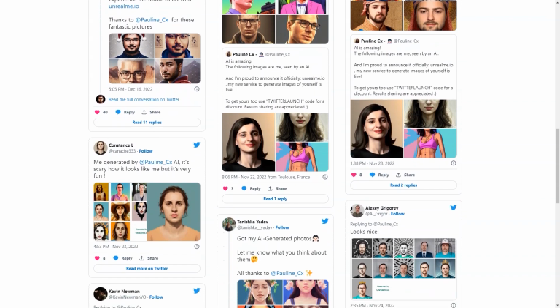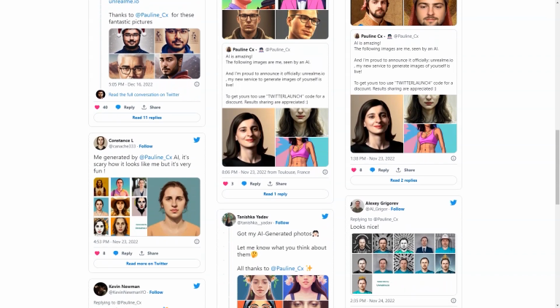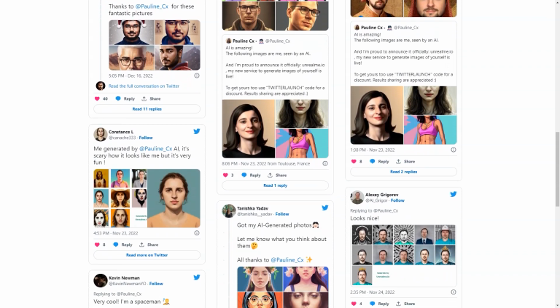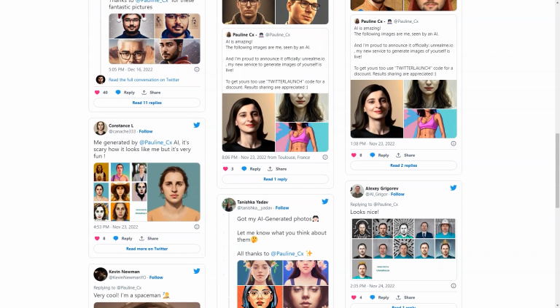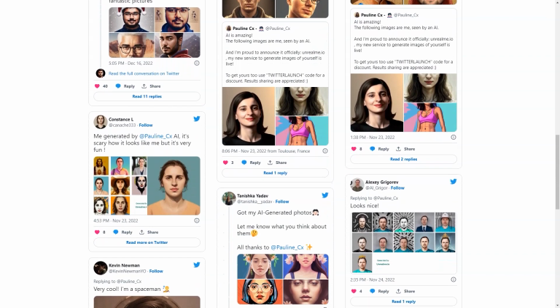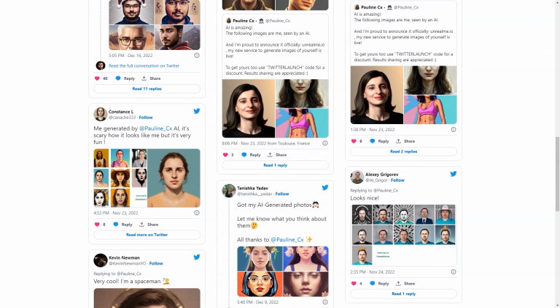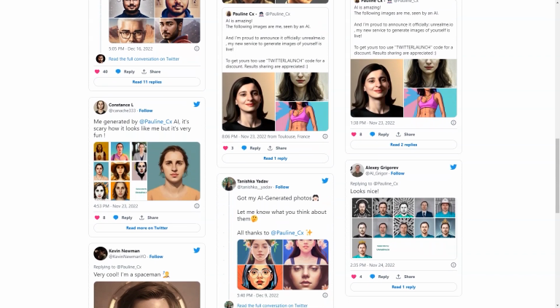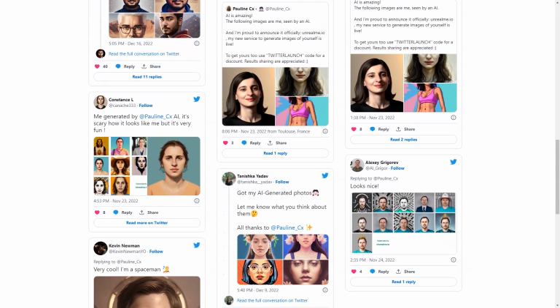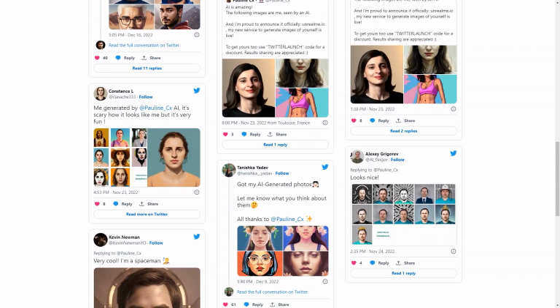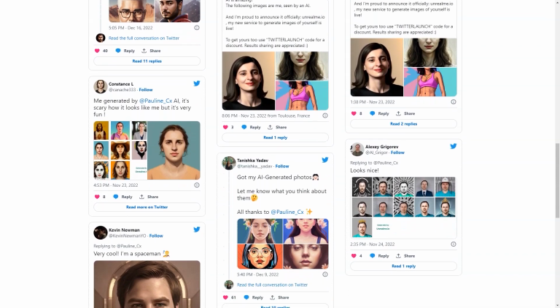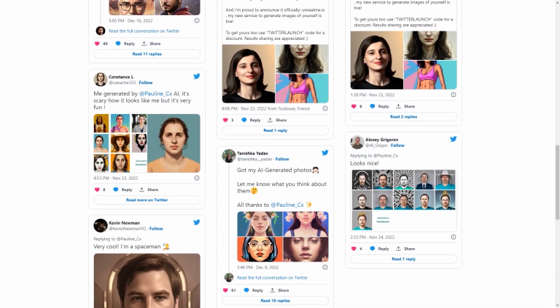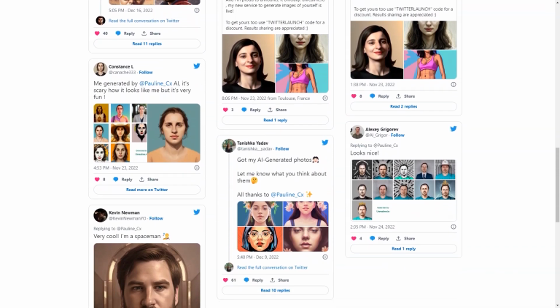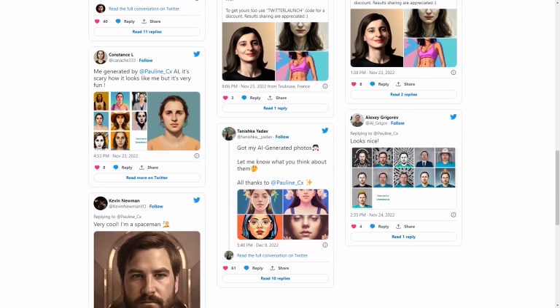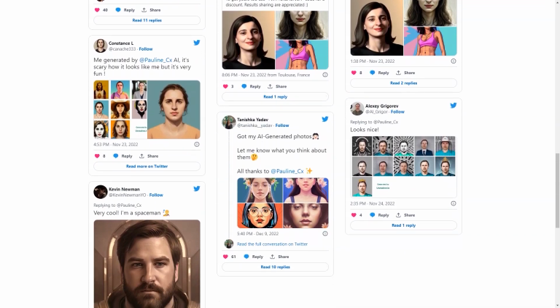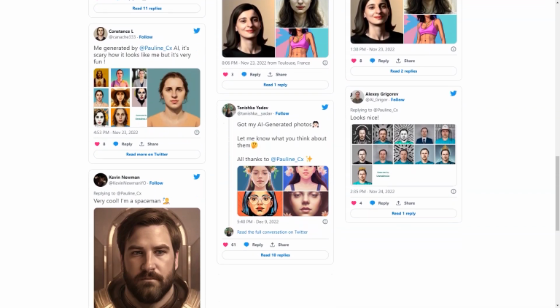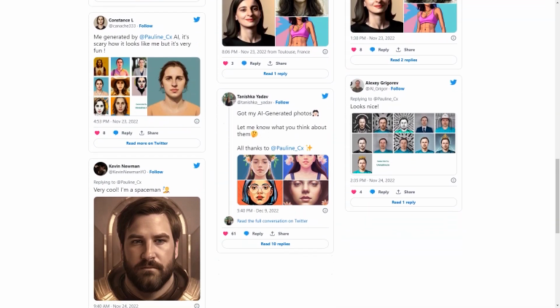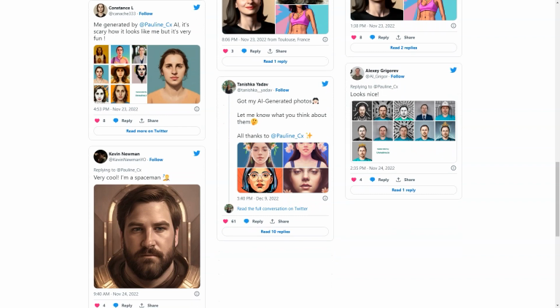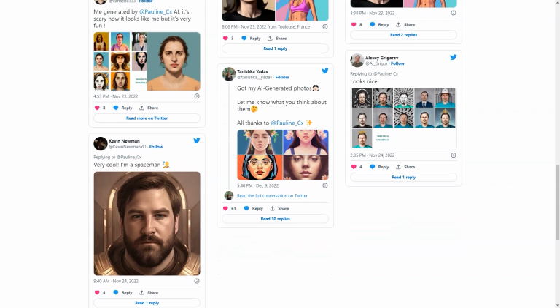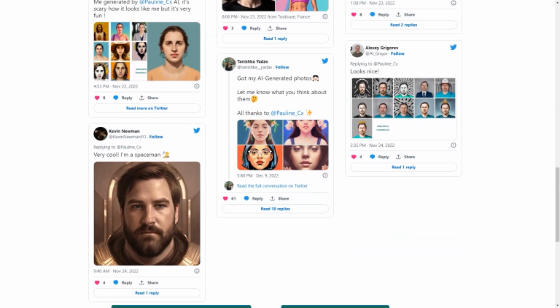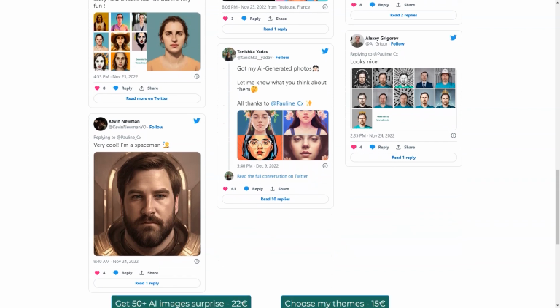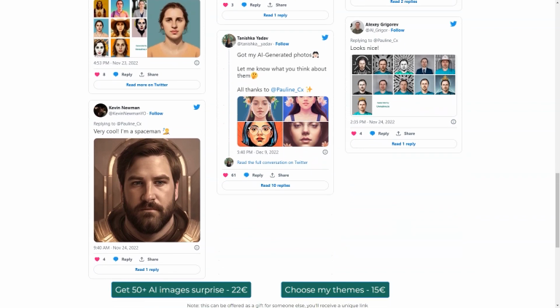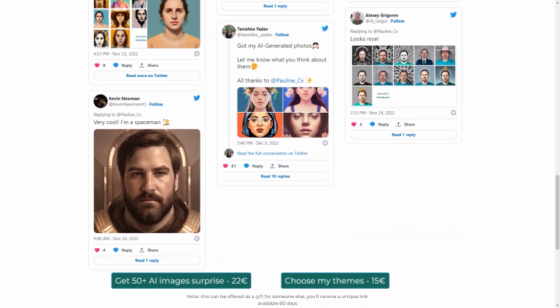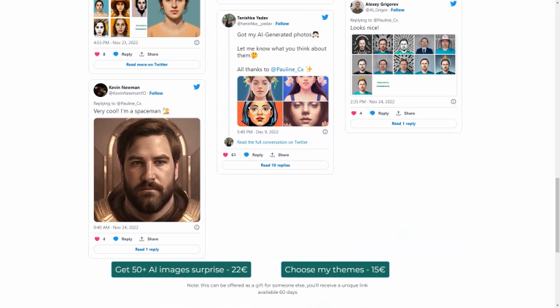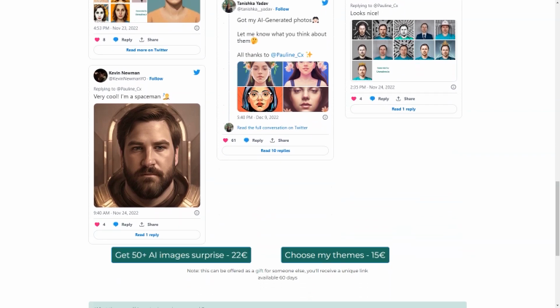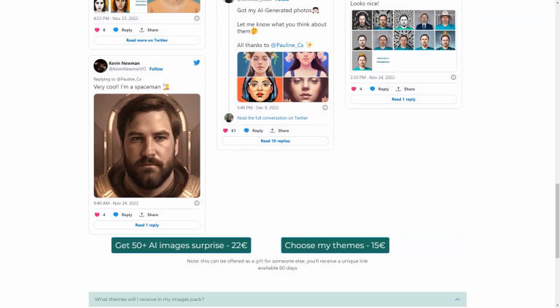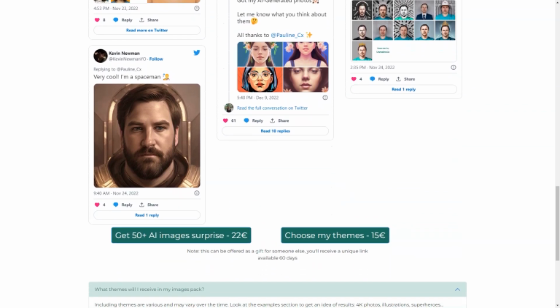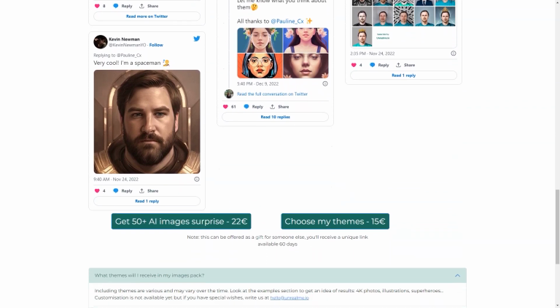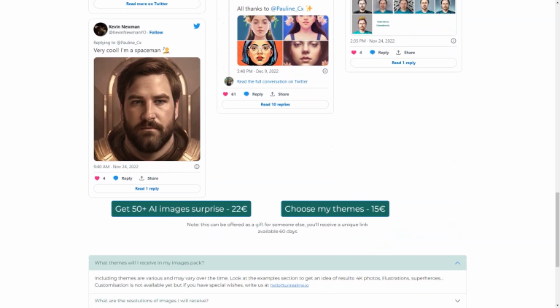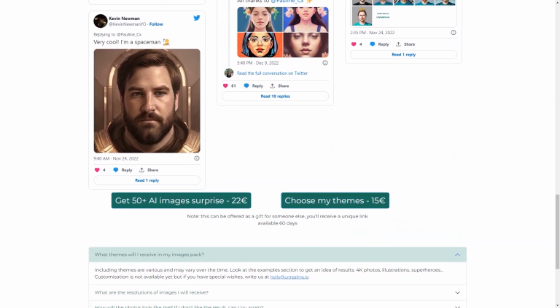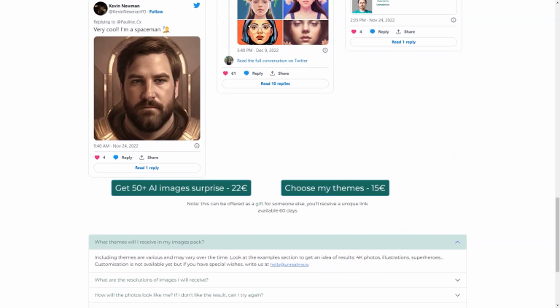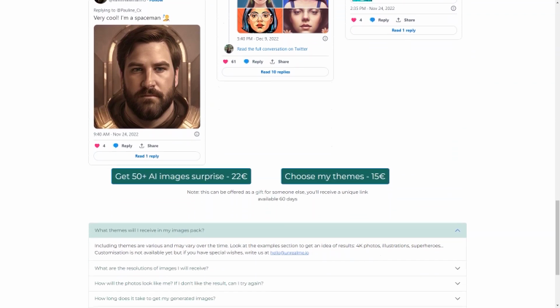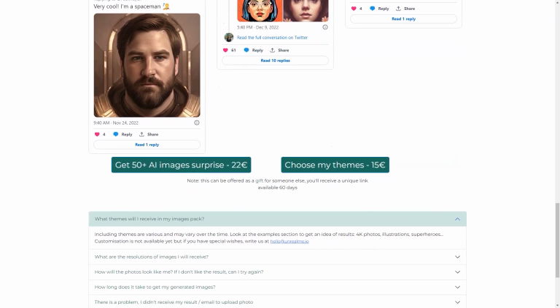So what are you waiting for? Unleash your creativity with Unreal Me and get your amazing images today!